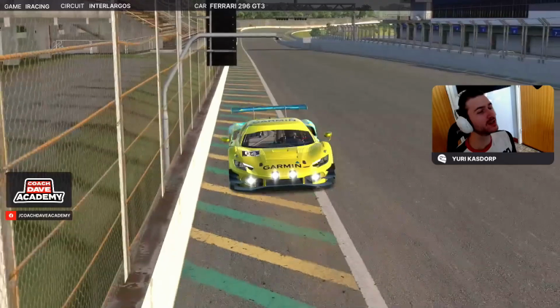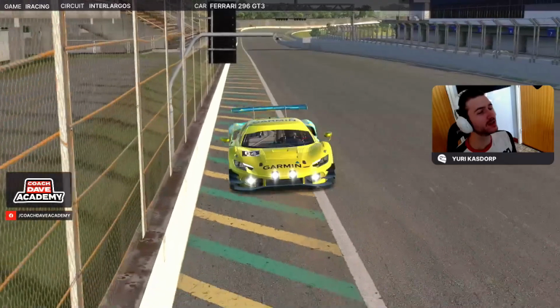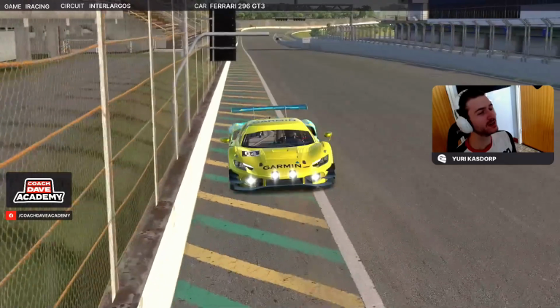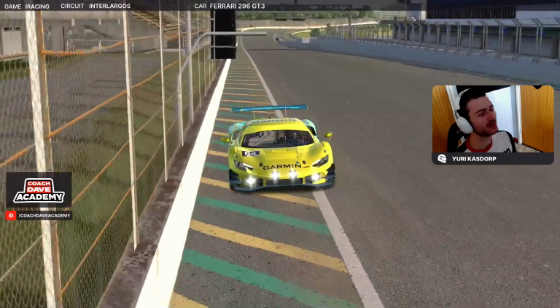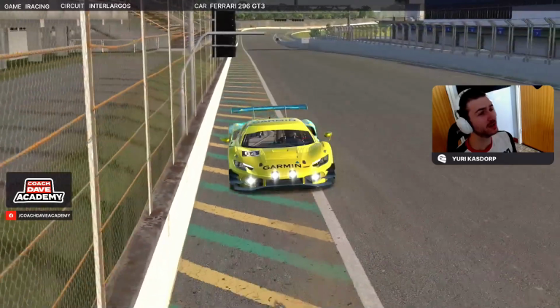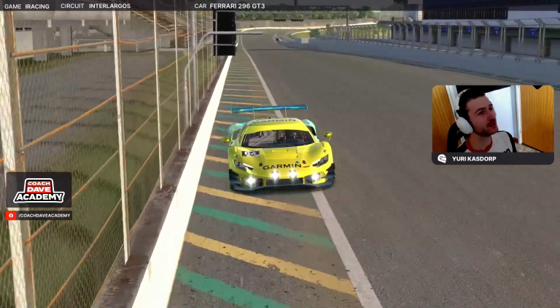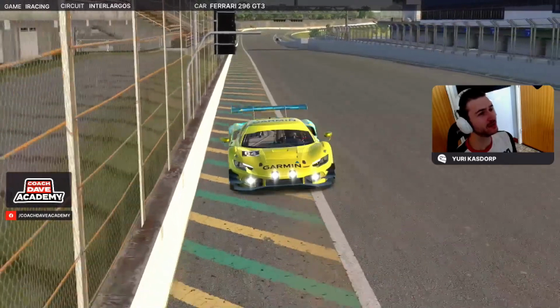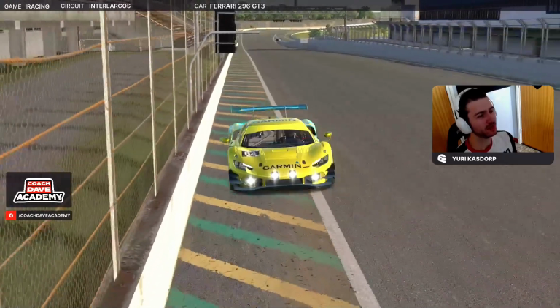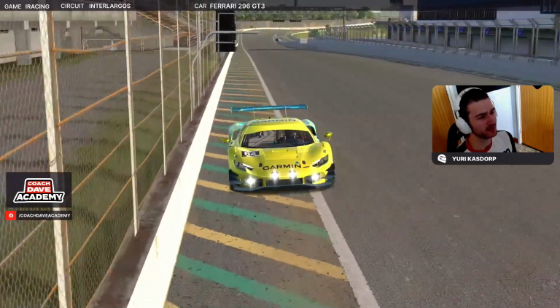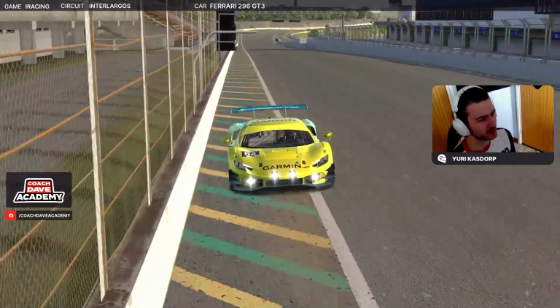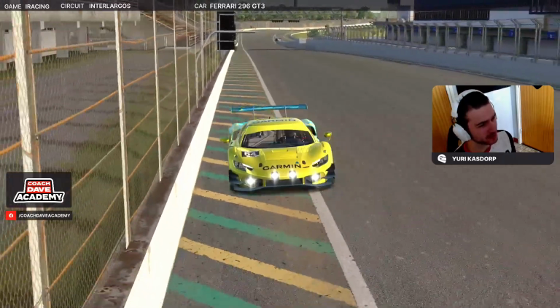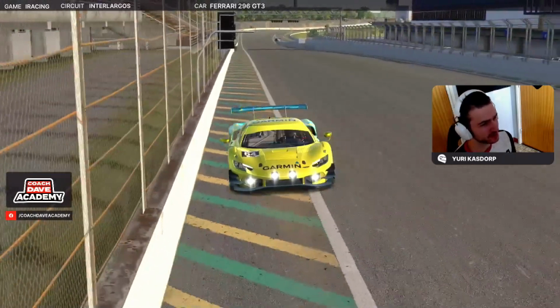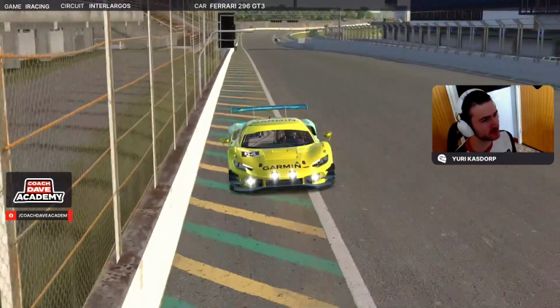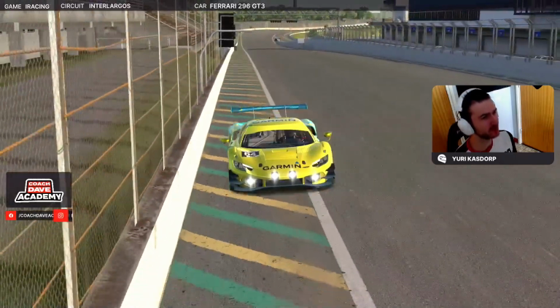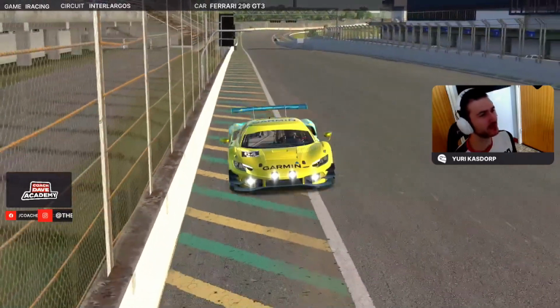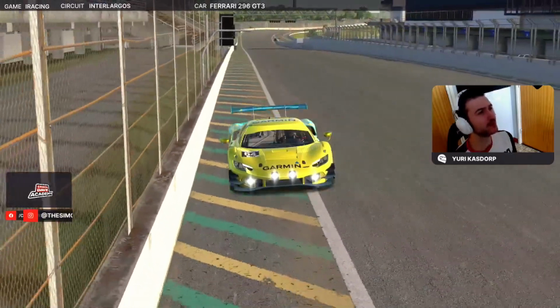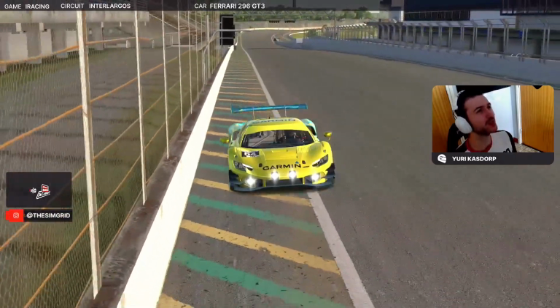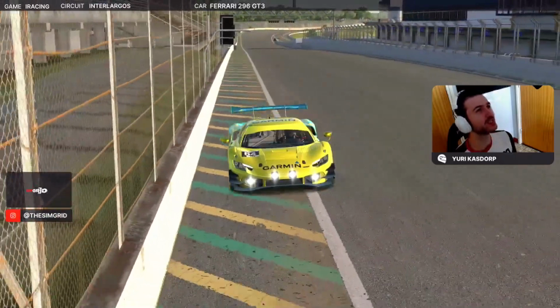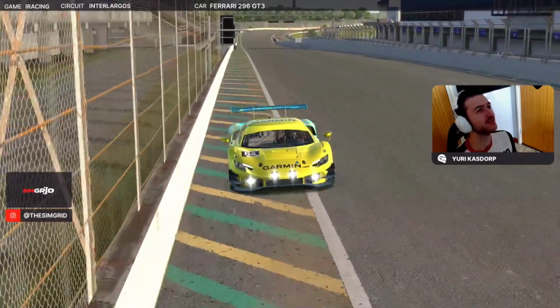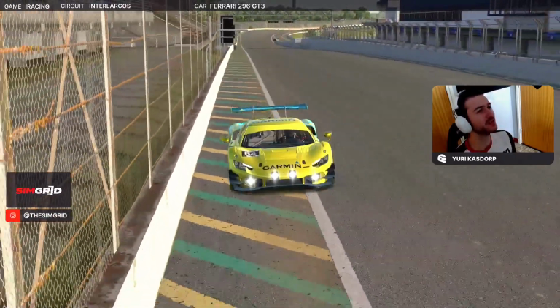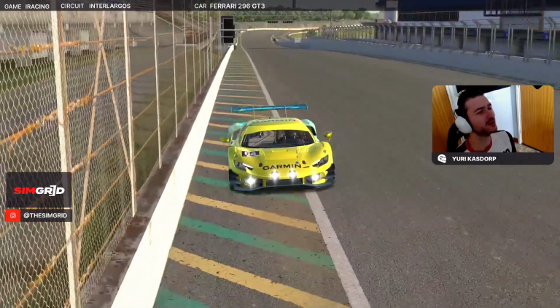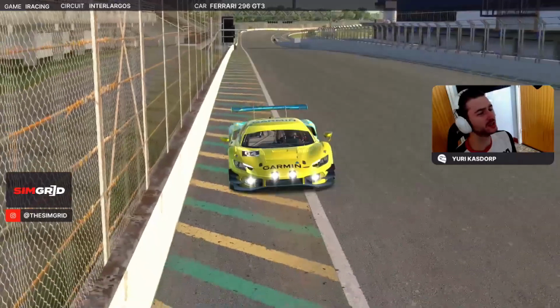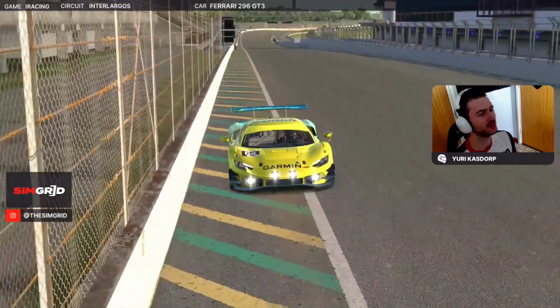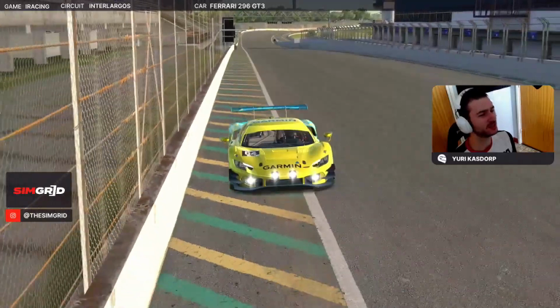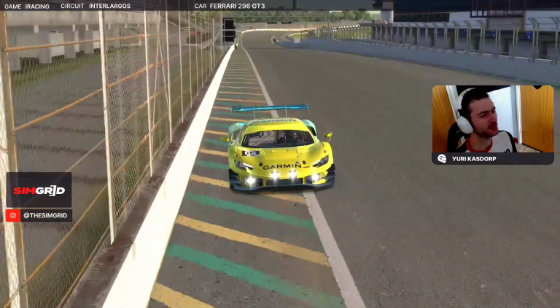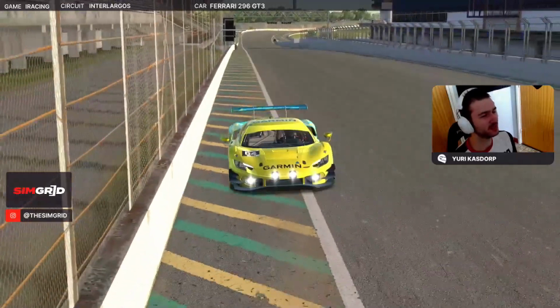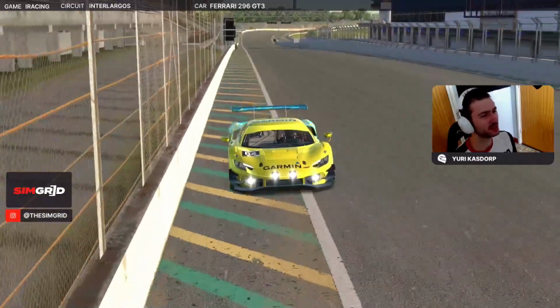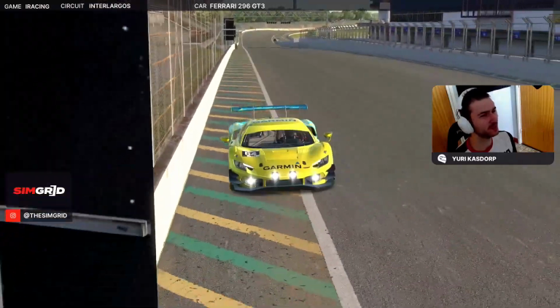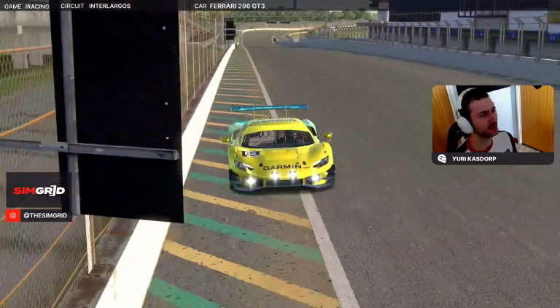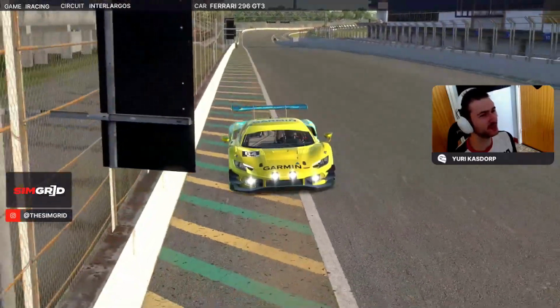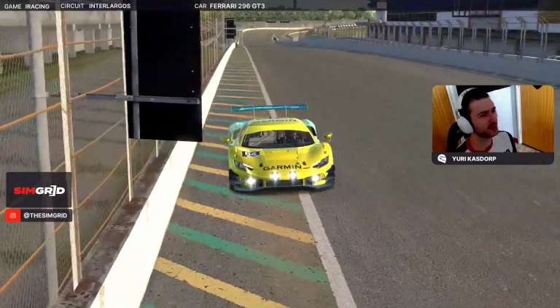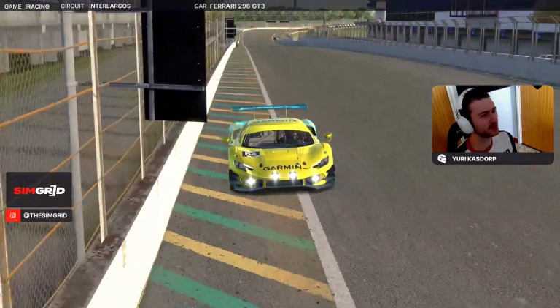All right, hello everyone, my name is Juri Kerstorp, back for week seven on the GT3 Spin Series and with Interlagos.